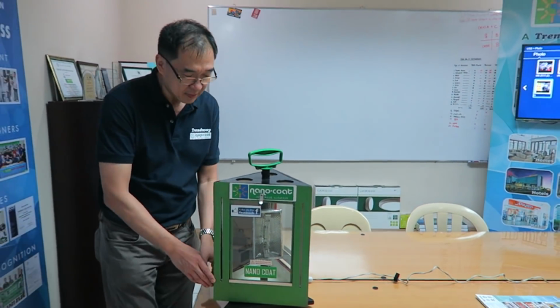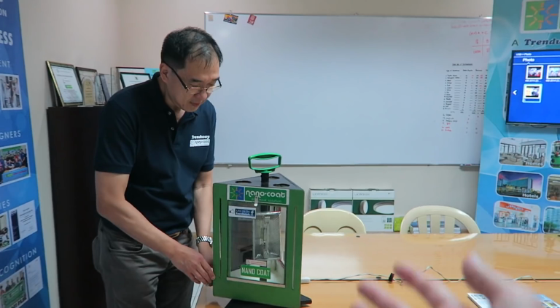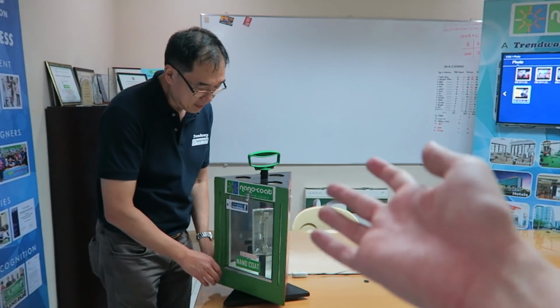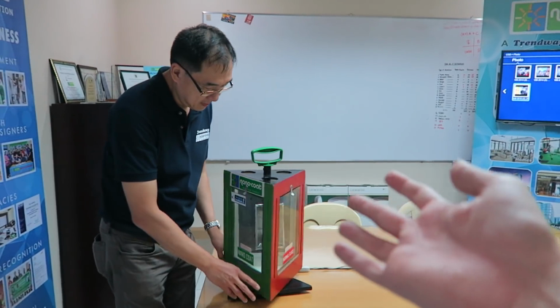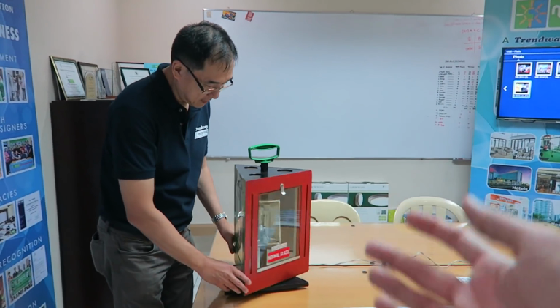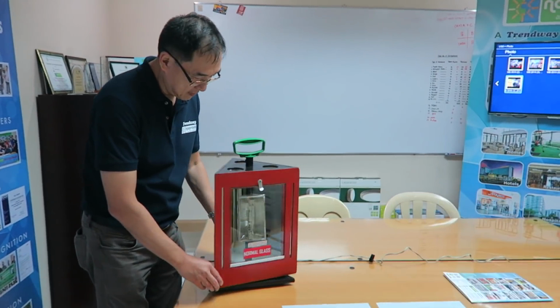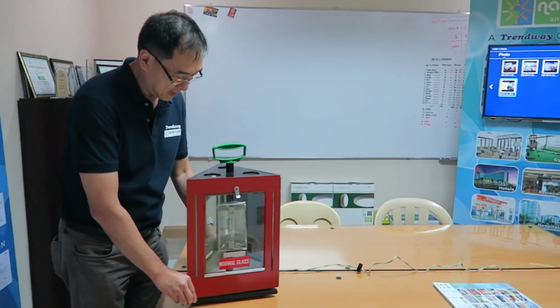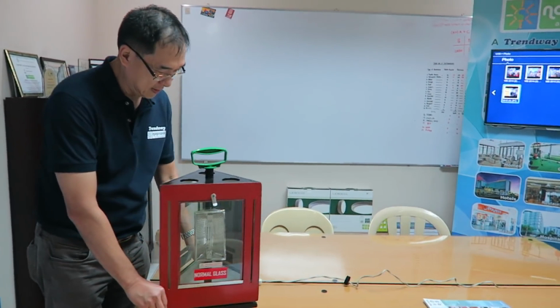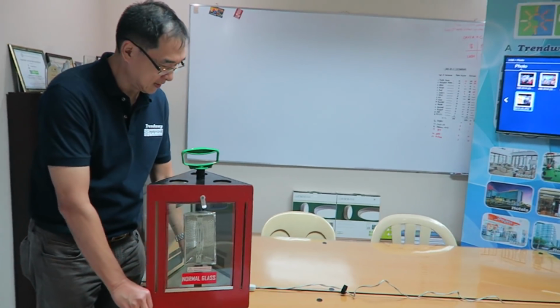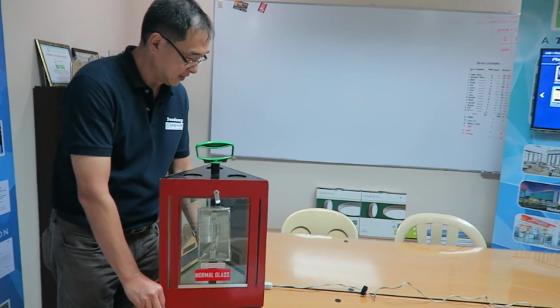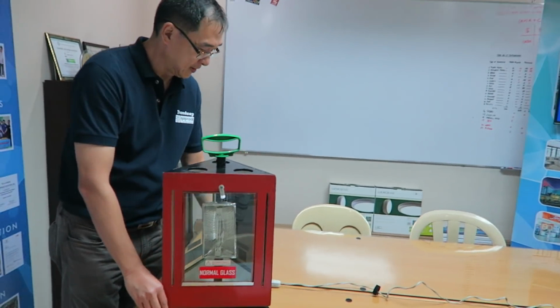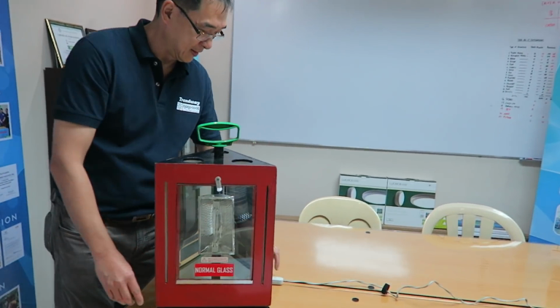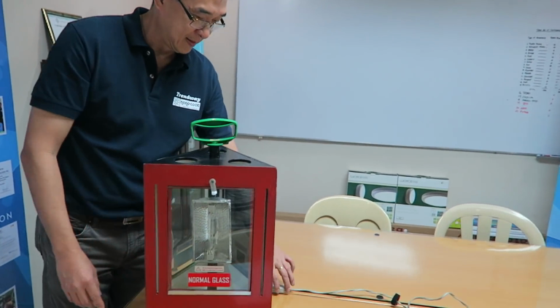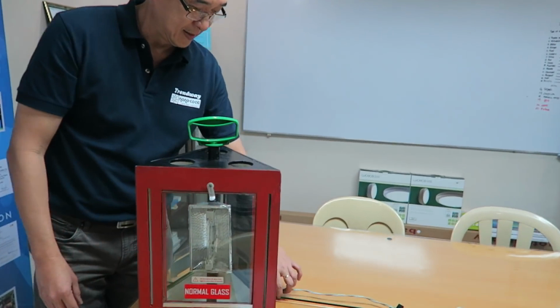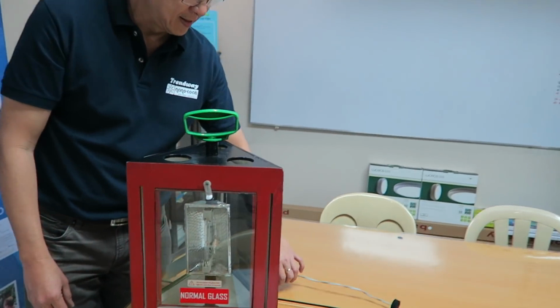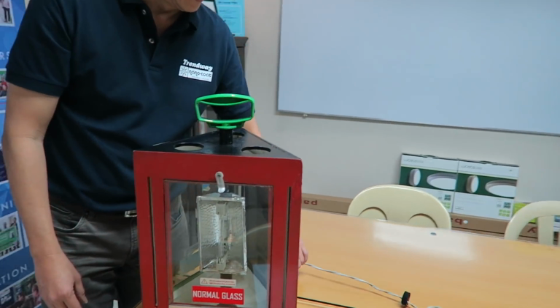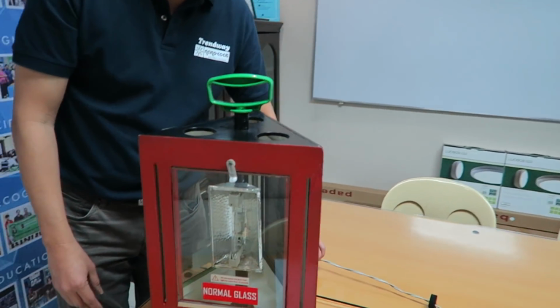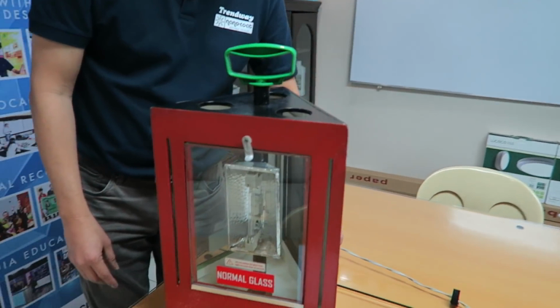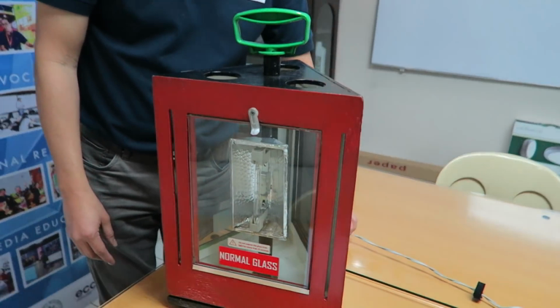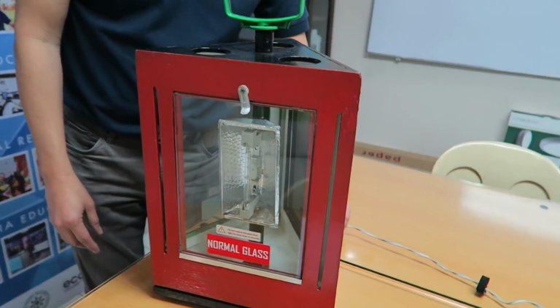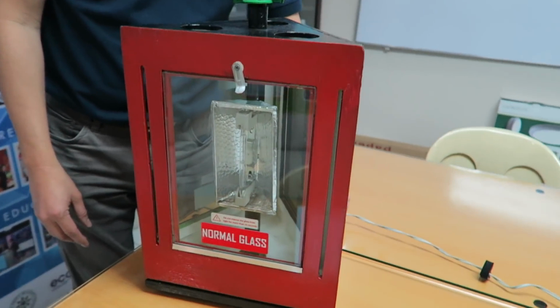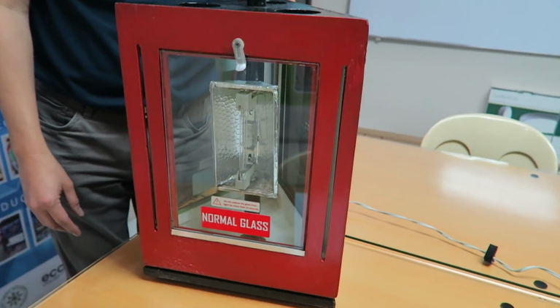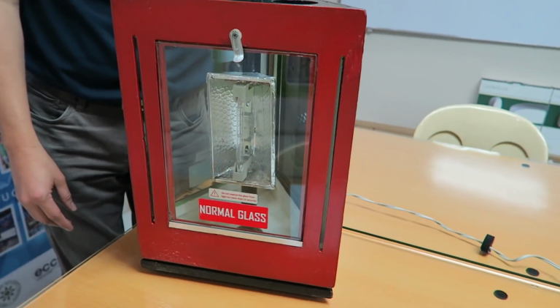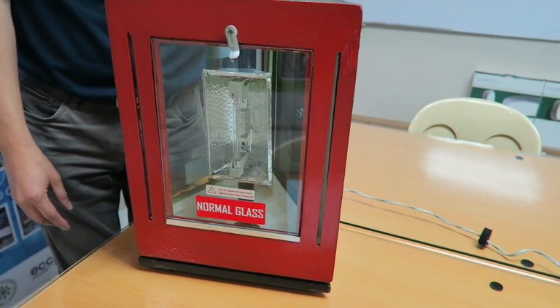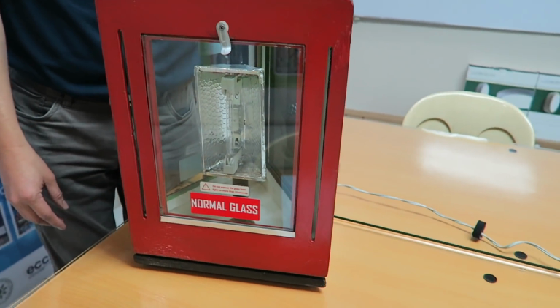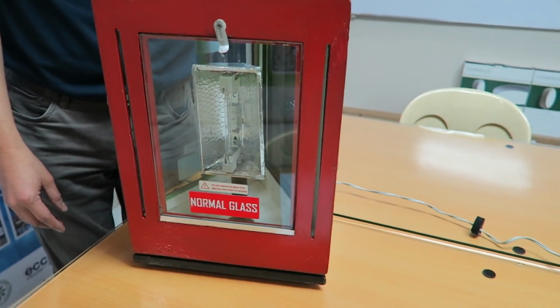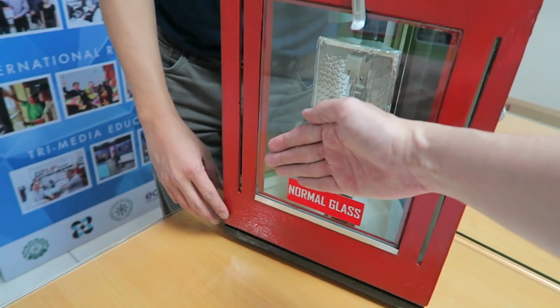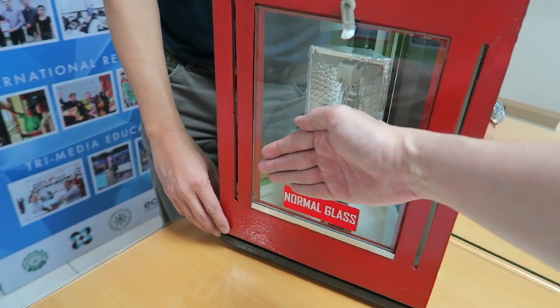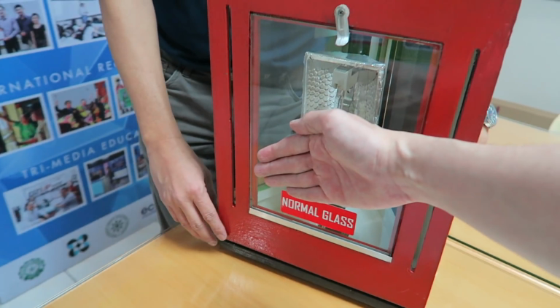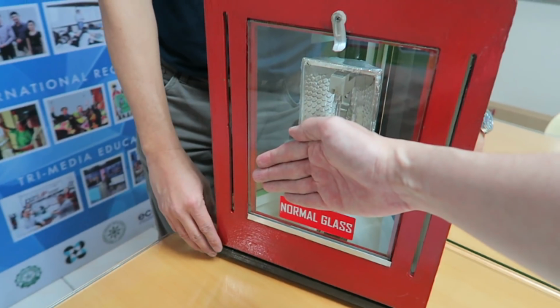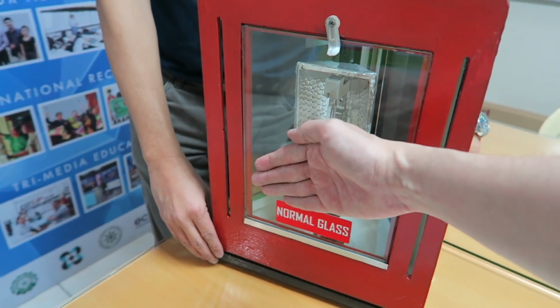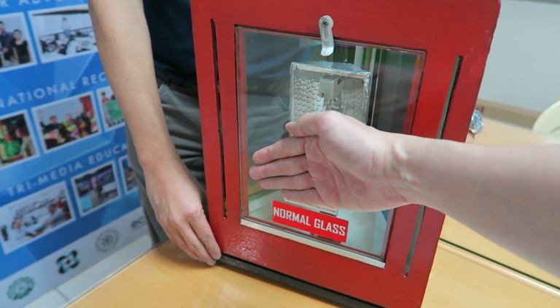I'm here with Edmund, he was kind enough to invite me. So I really want to see this in action. I'm going to turn this on now.